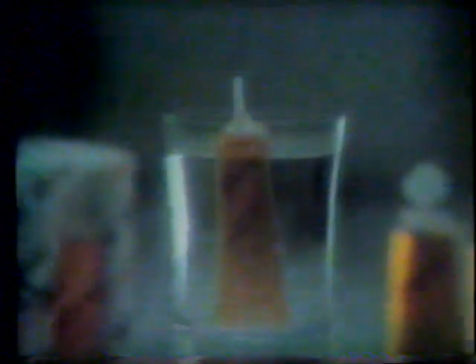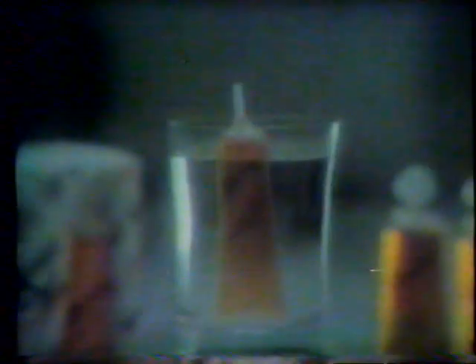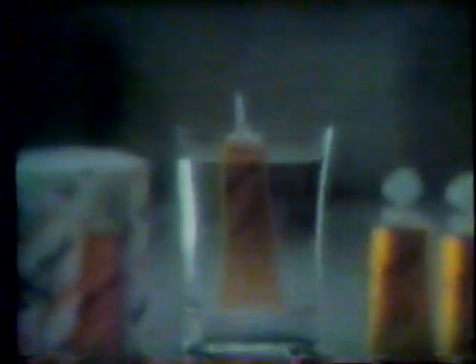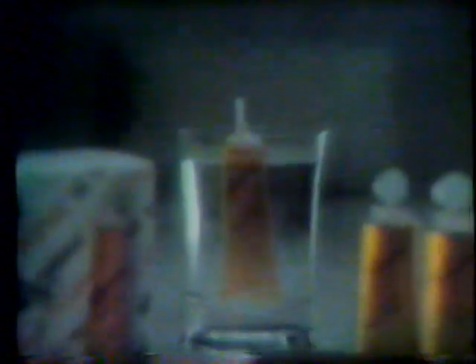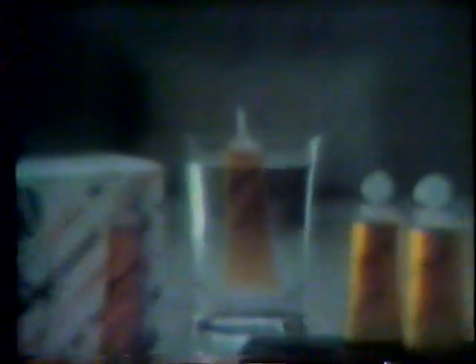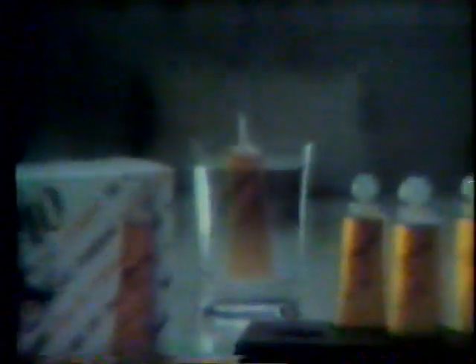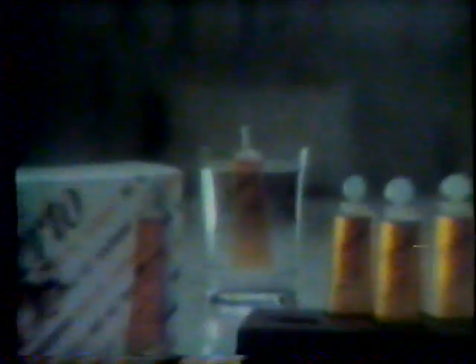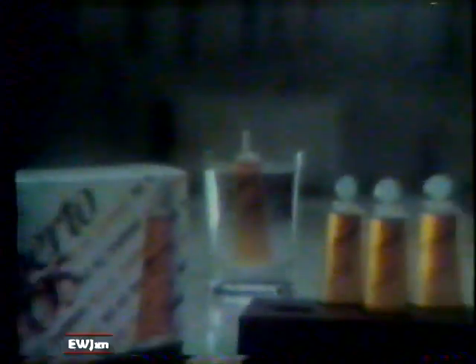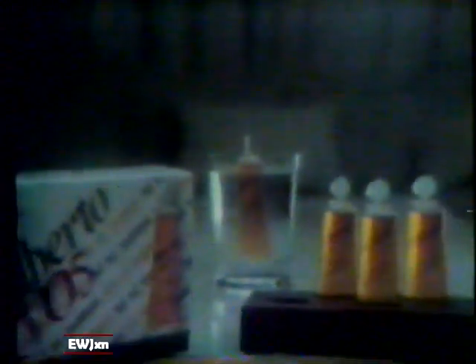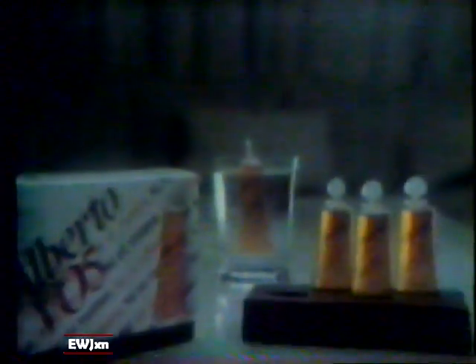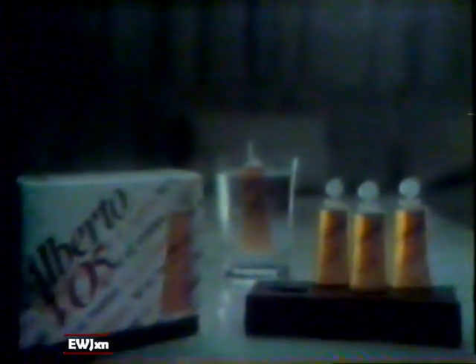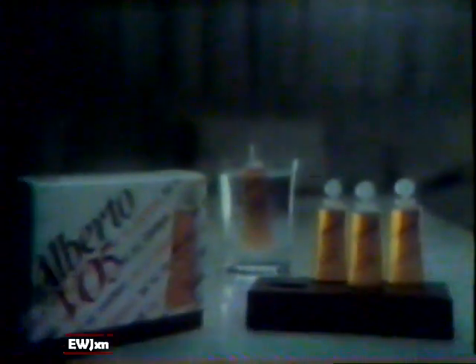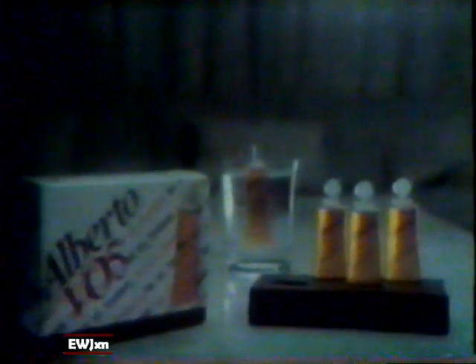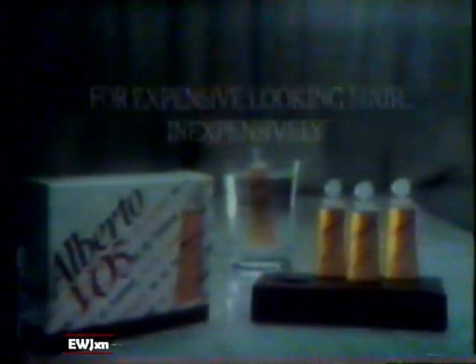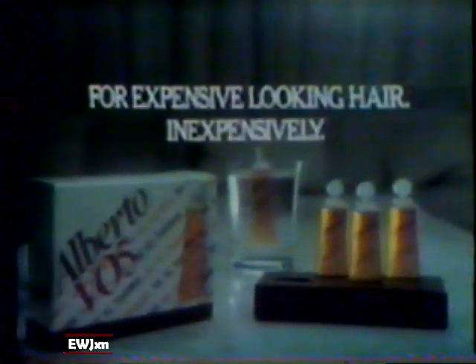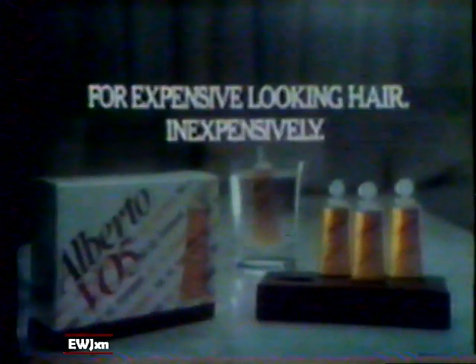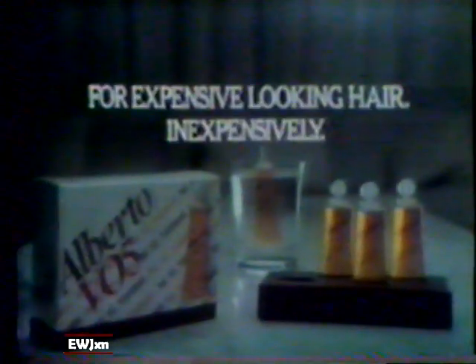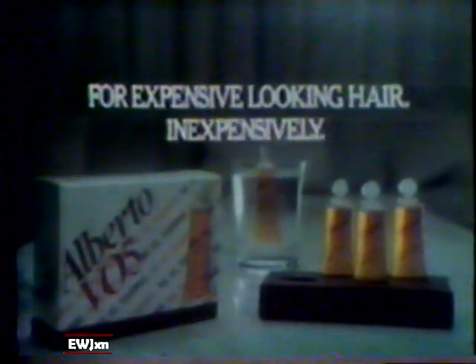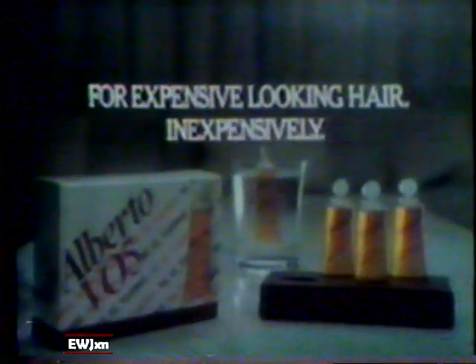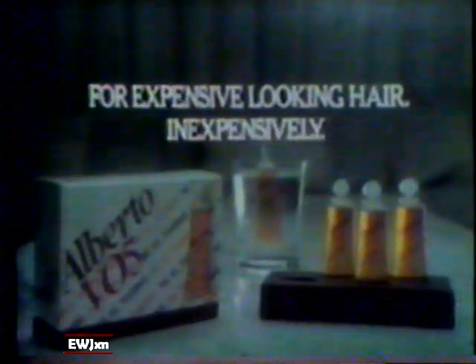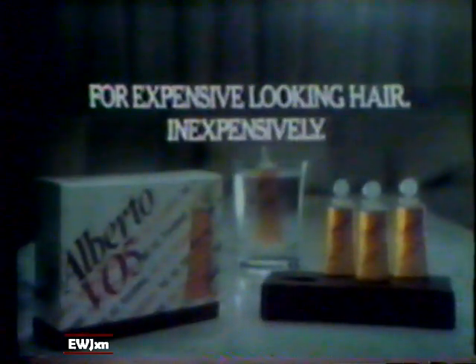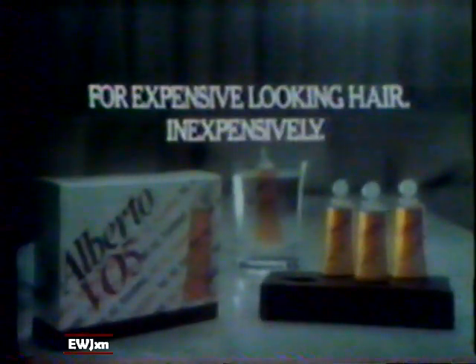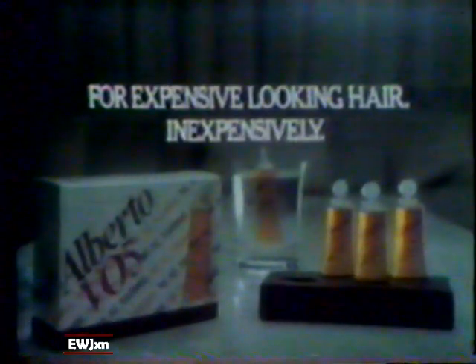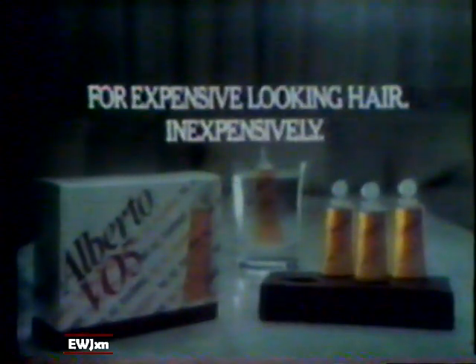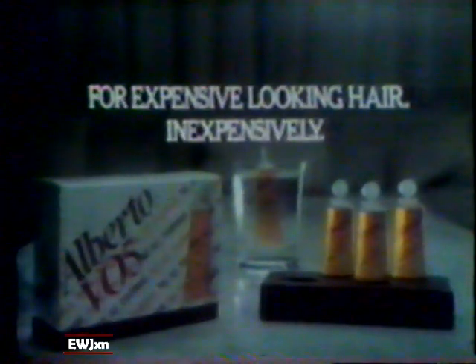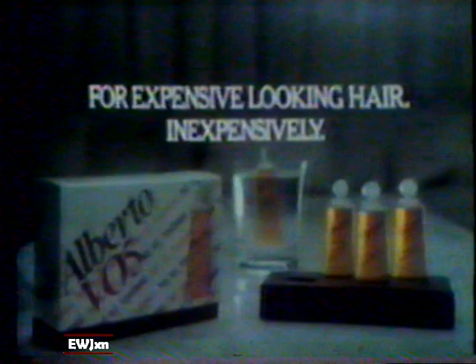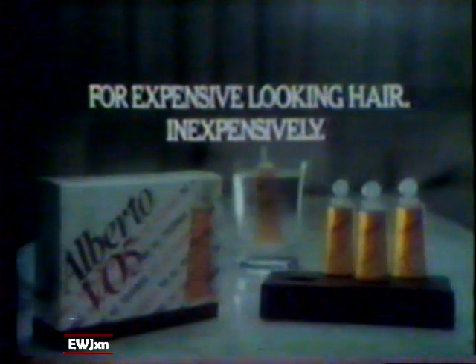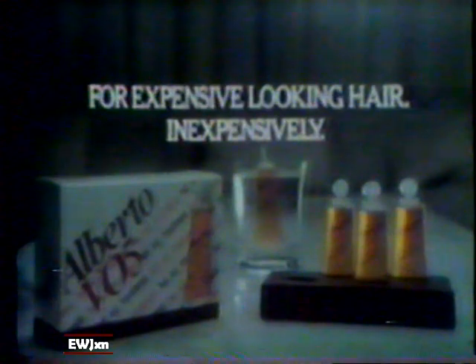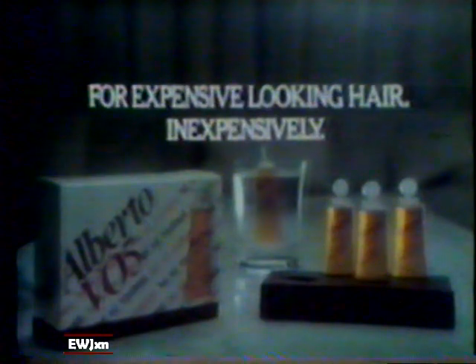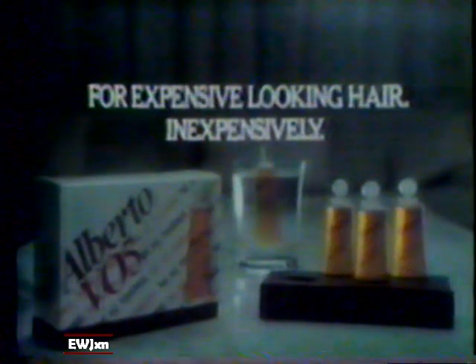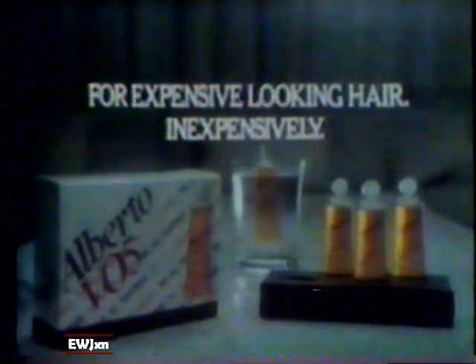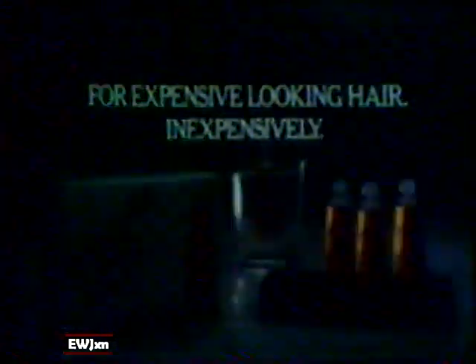Alberto VO5 hot oil treatment. For expensive-looking hair, inexpensively.